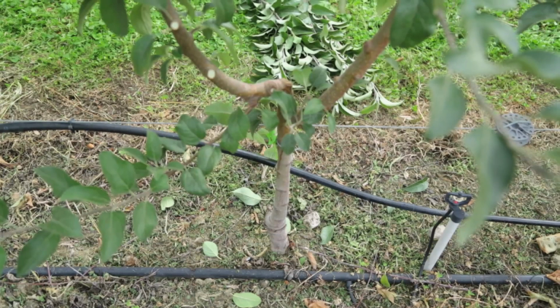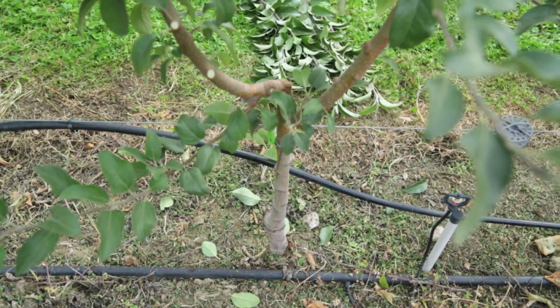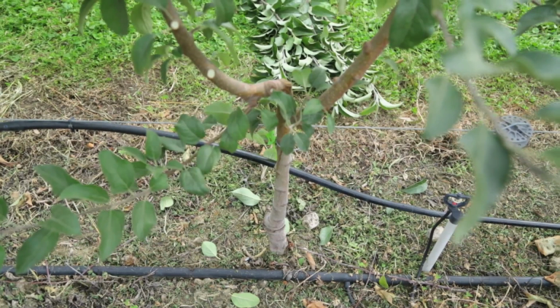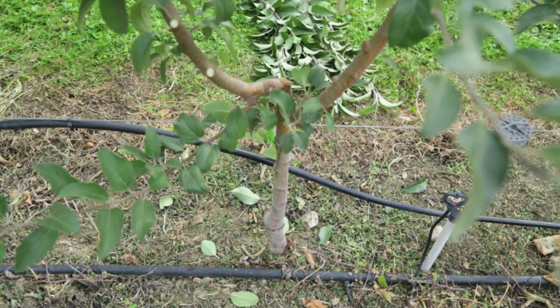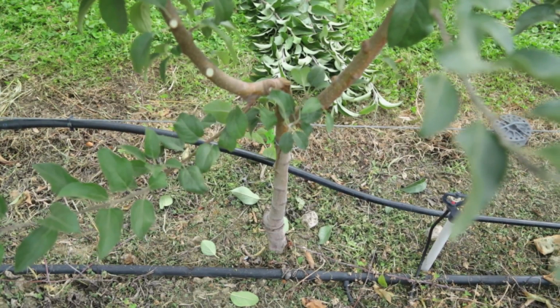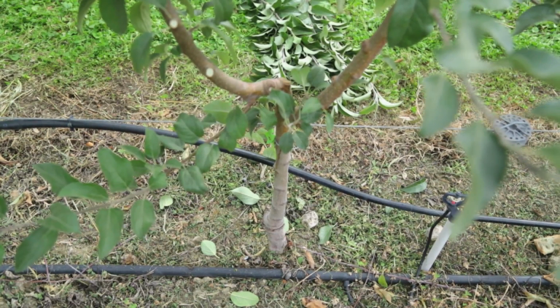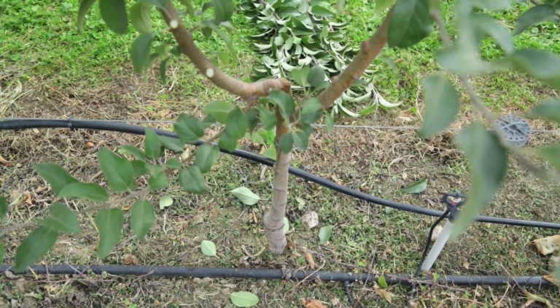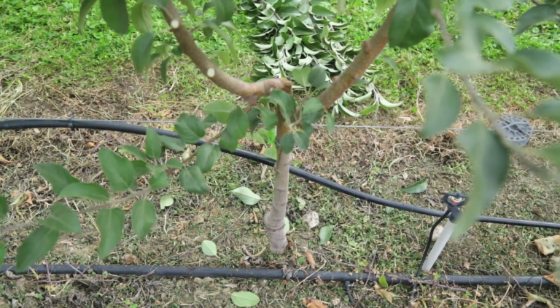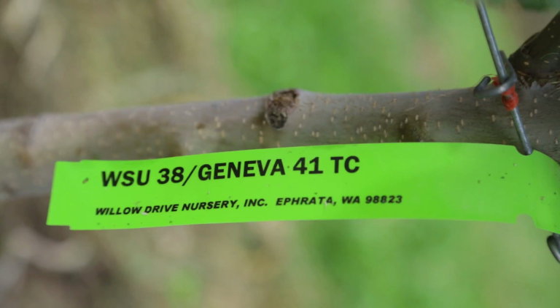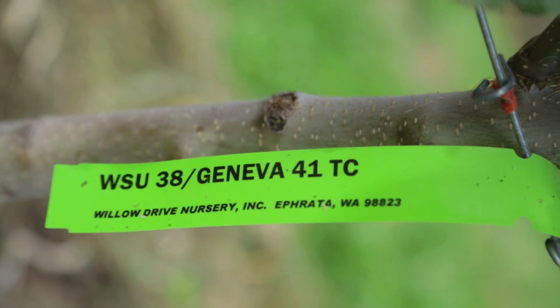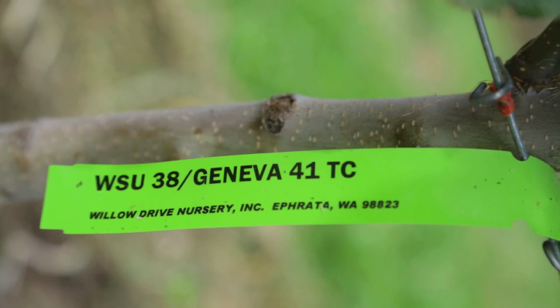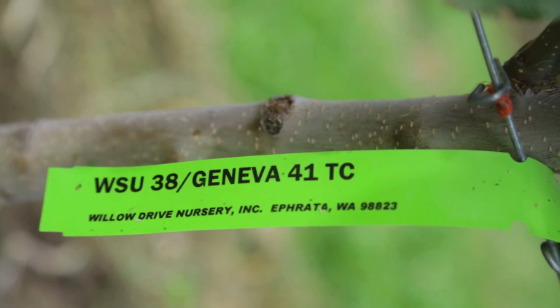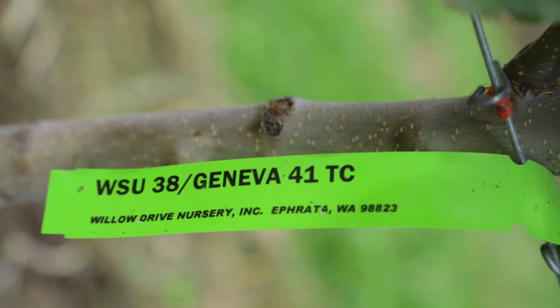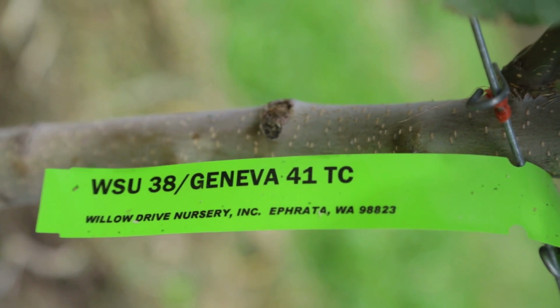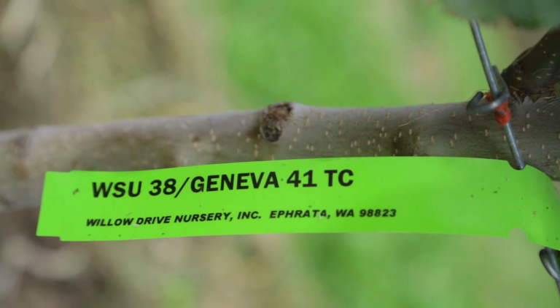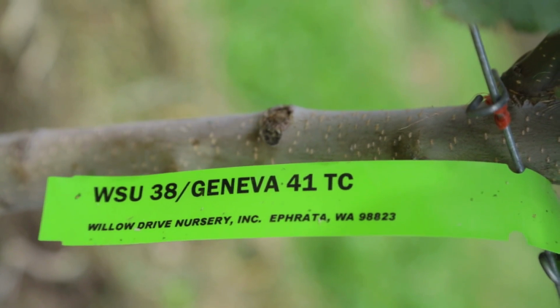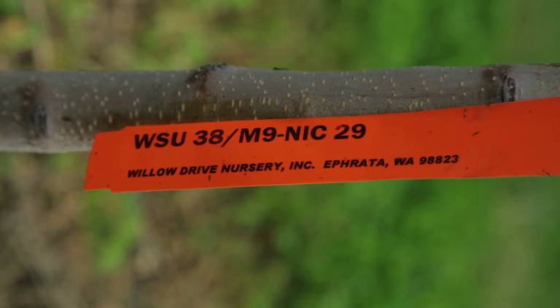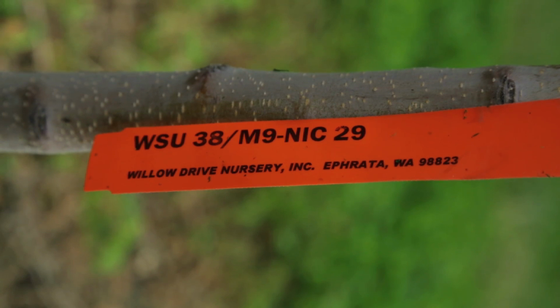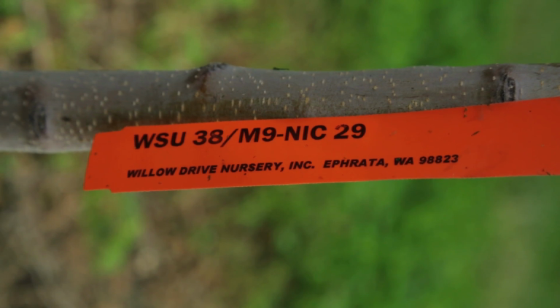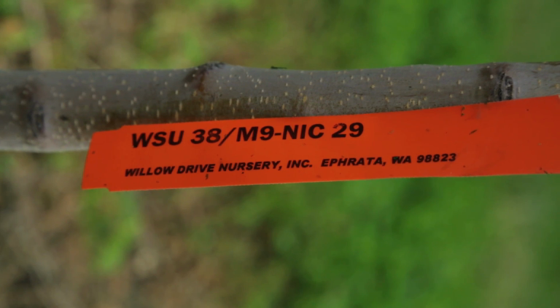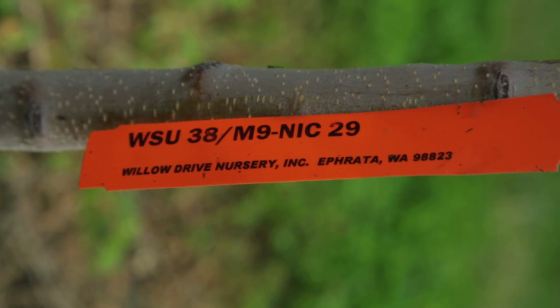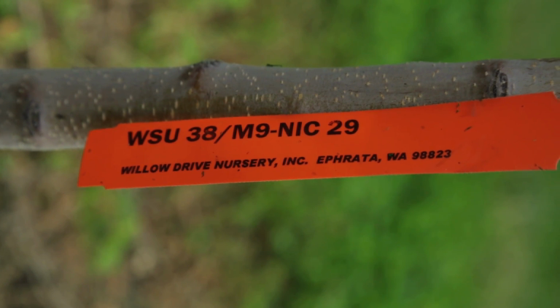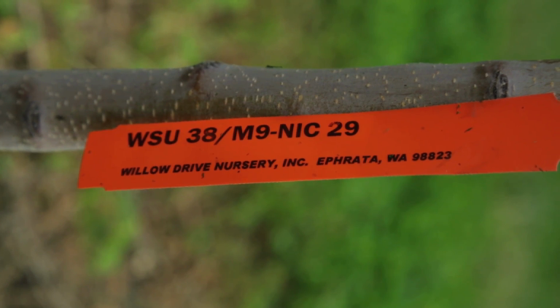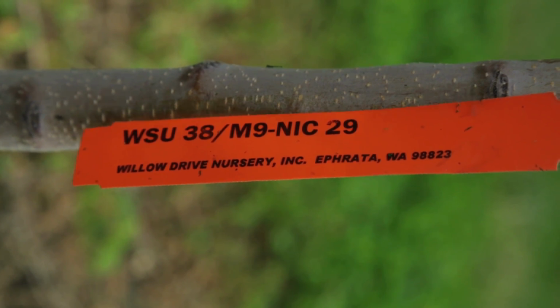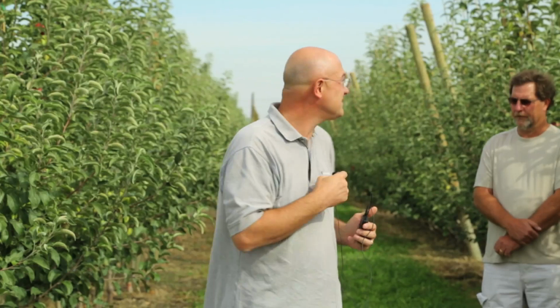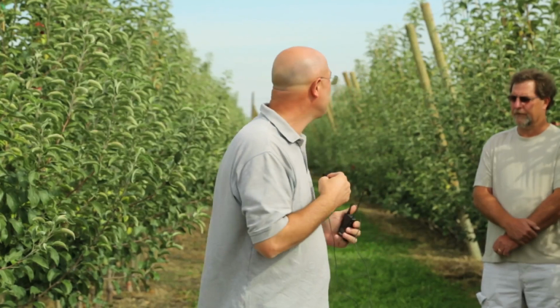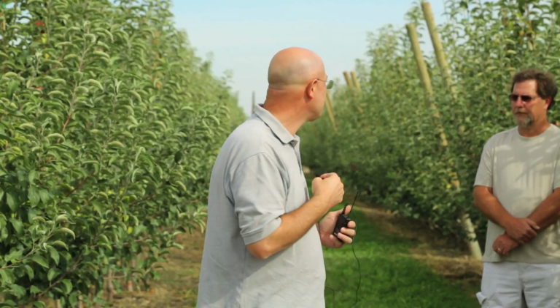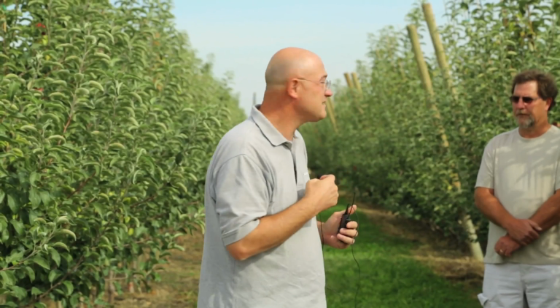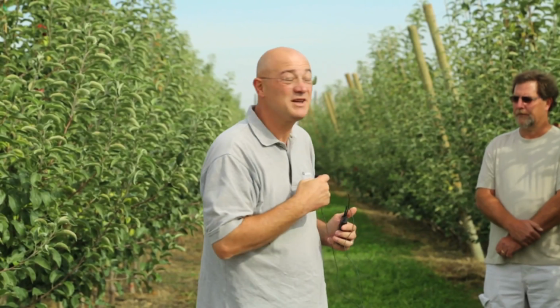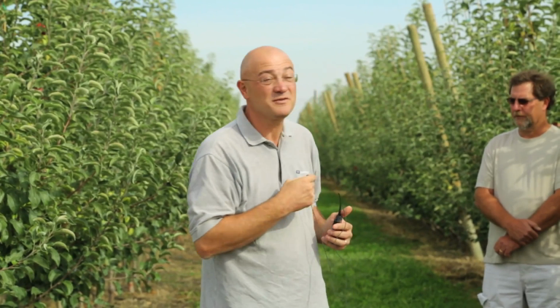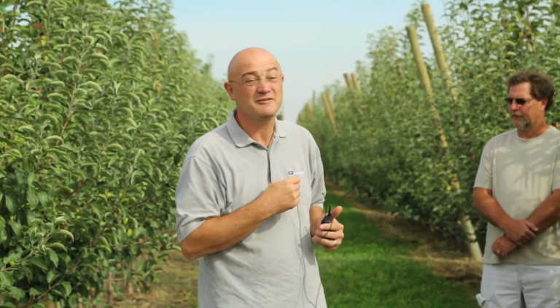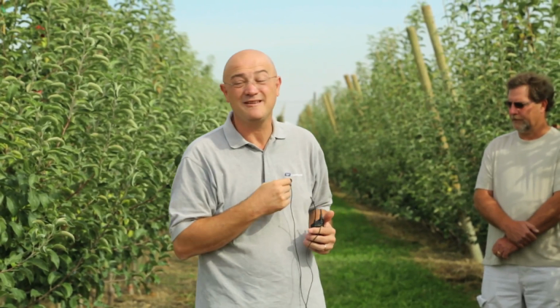There are two rootstocks here: the Geneva 41 and the Nick 29. You can see the difference in the vigor of the trees.